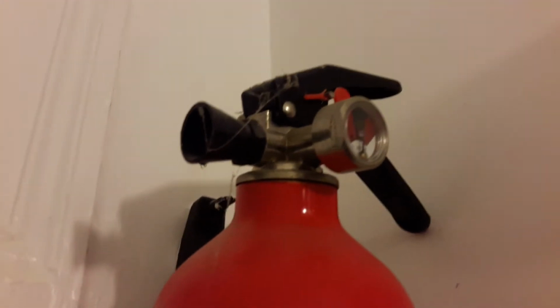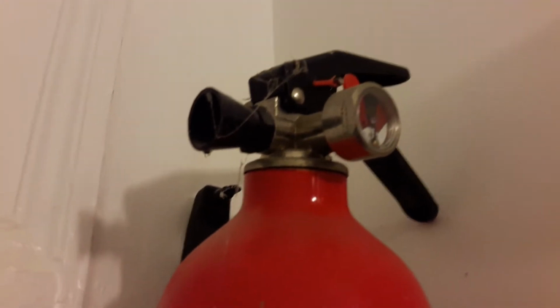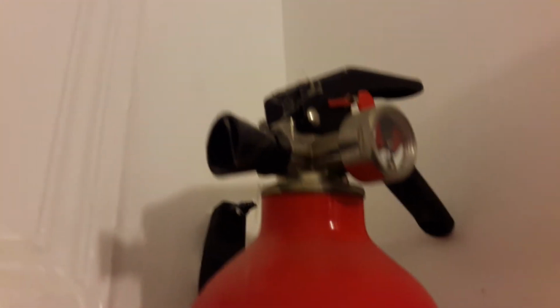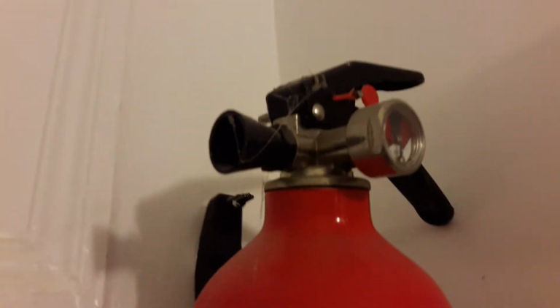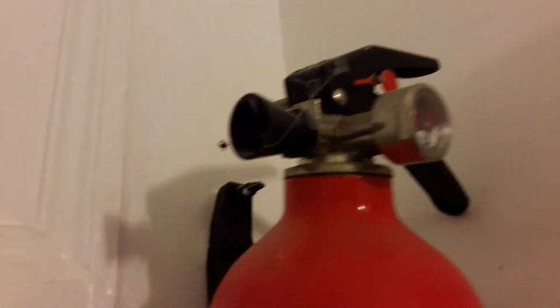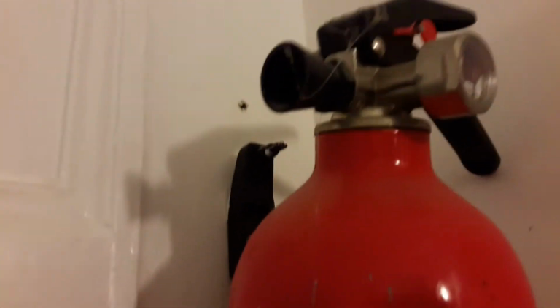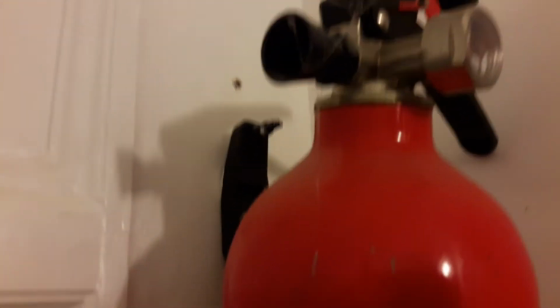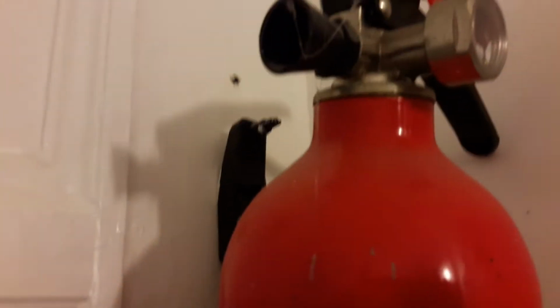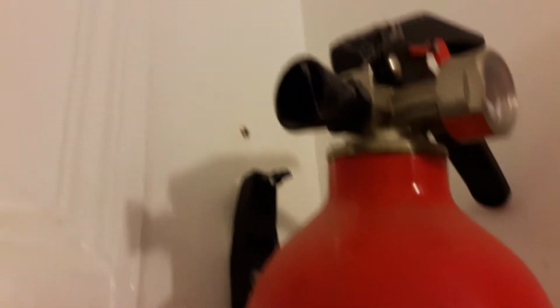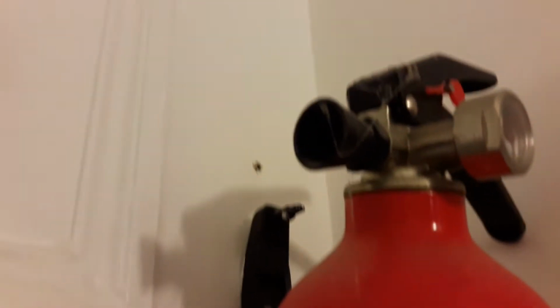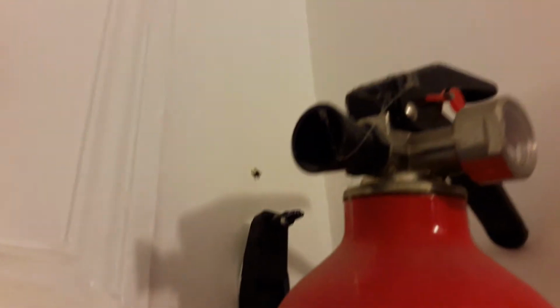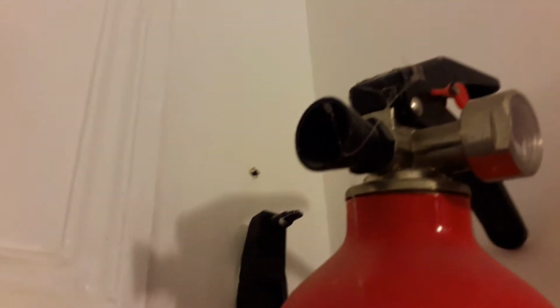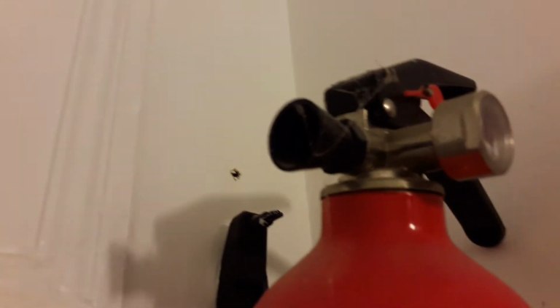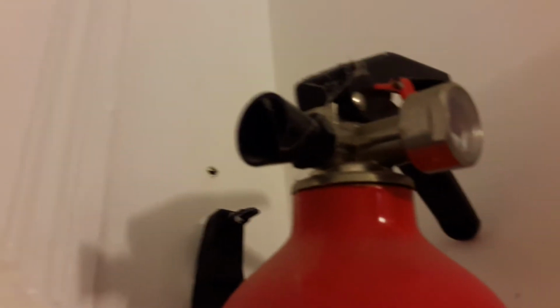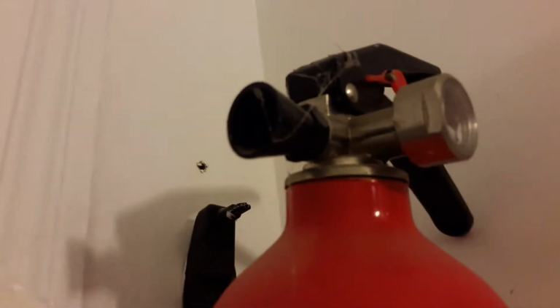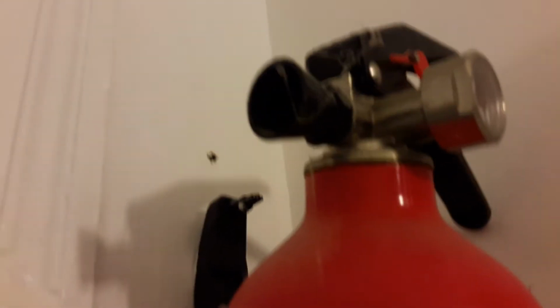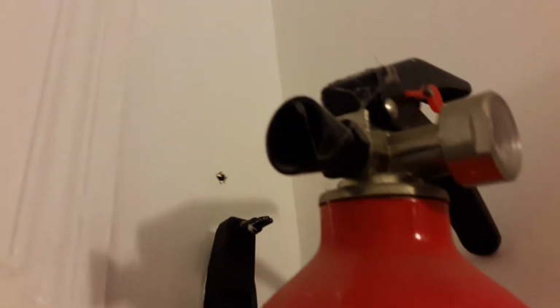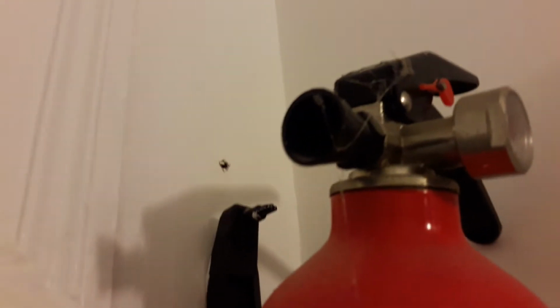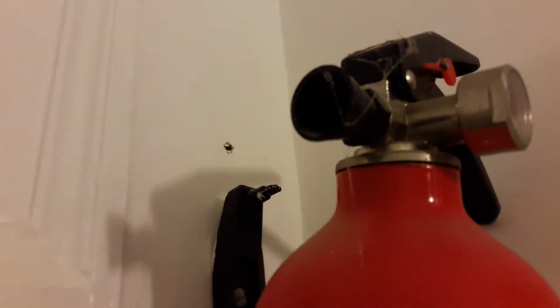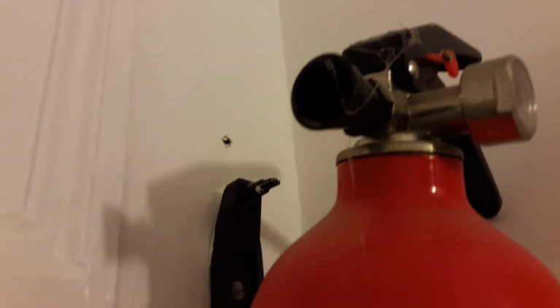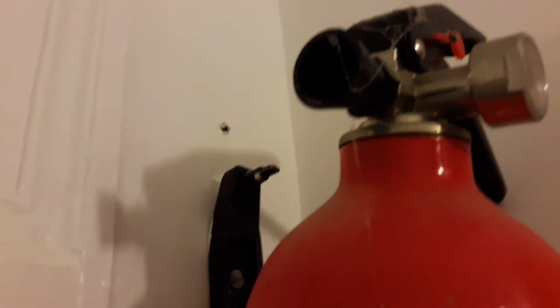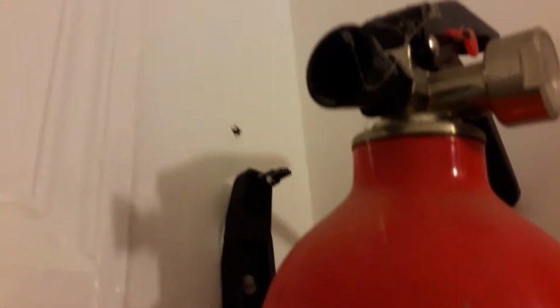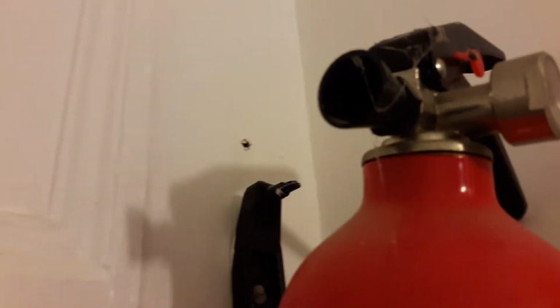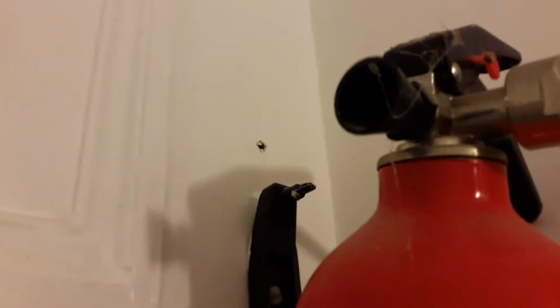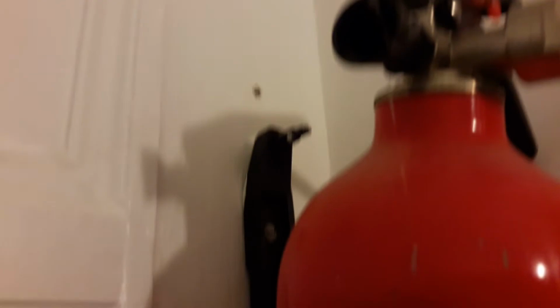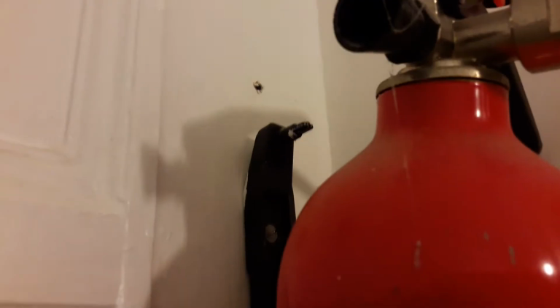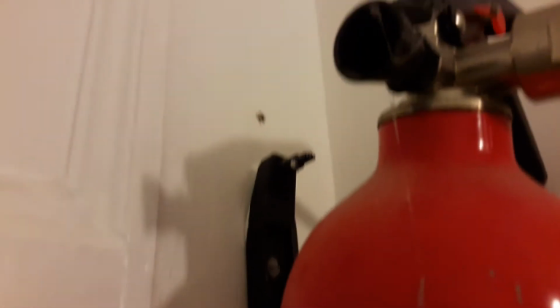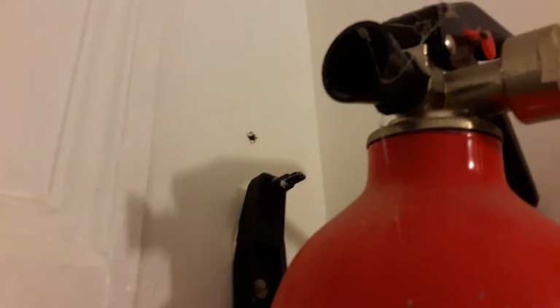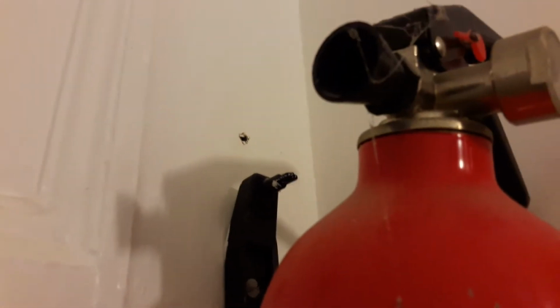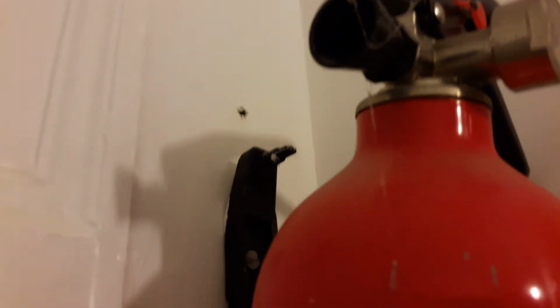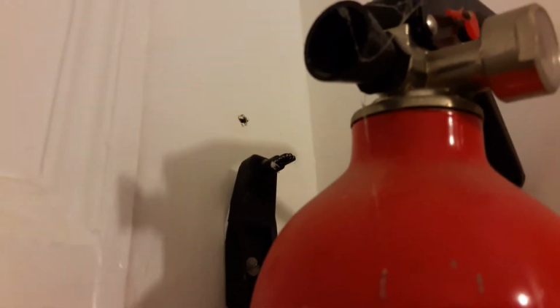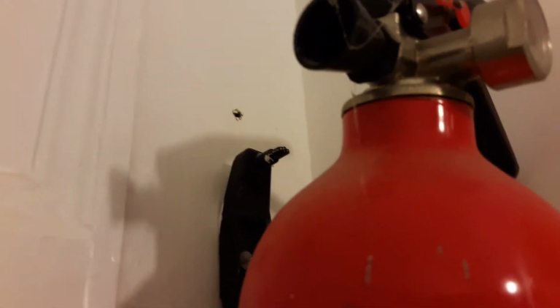This is a fire extinguisher — that's for the cobwebs! I'm not sure when the last time that was checked.